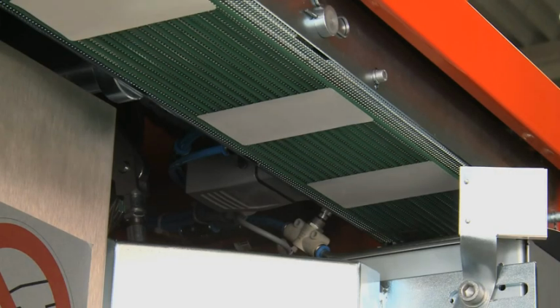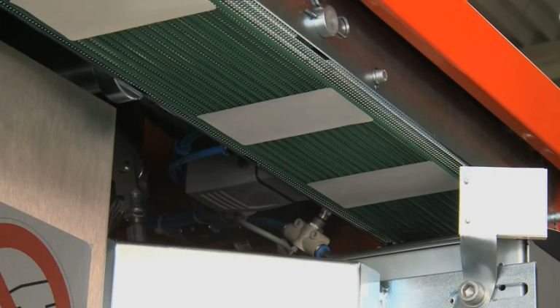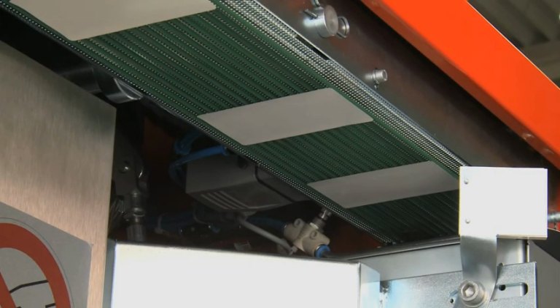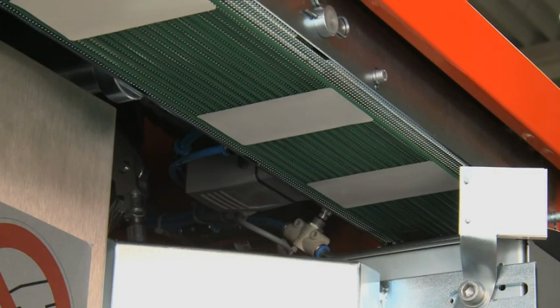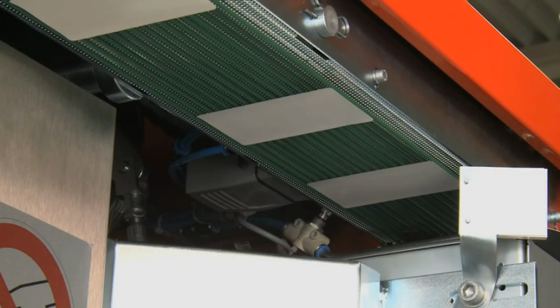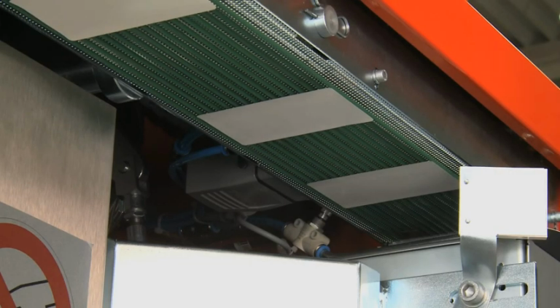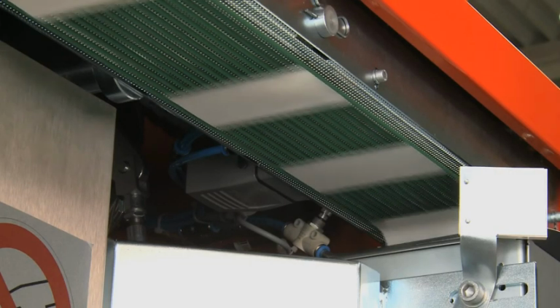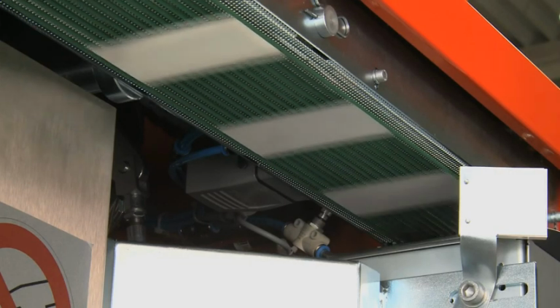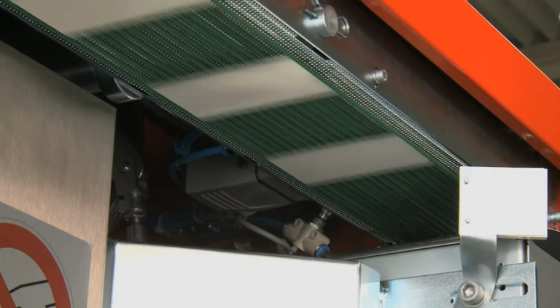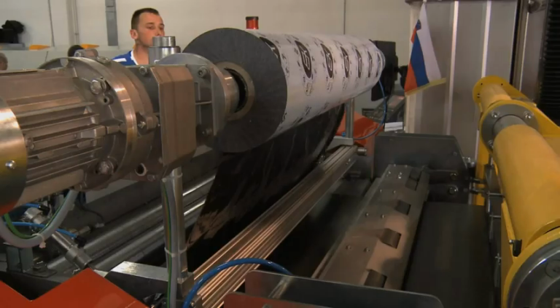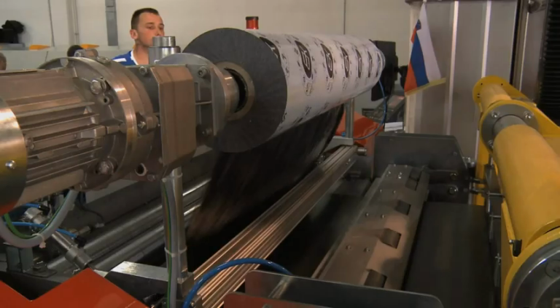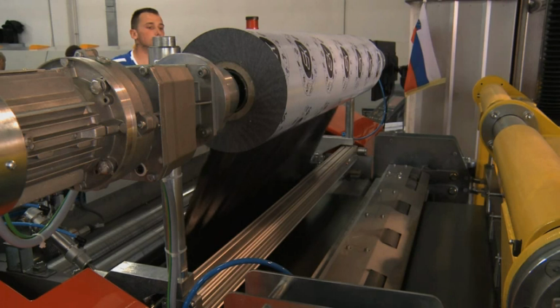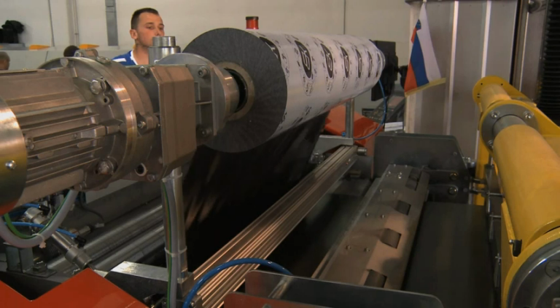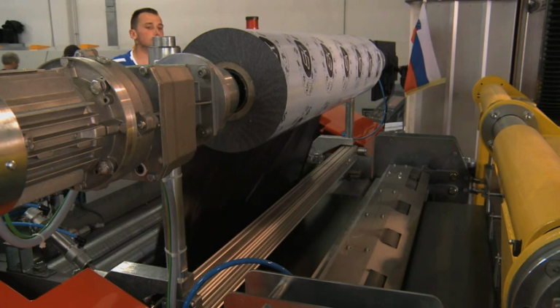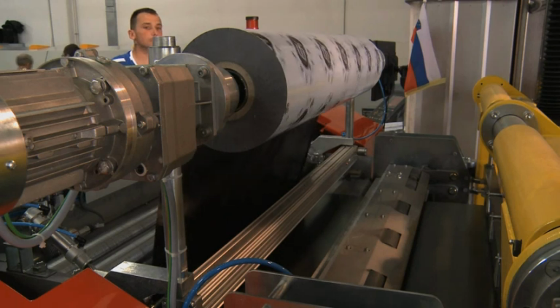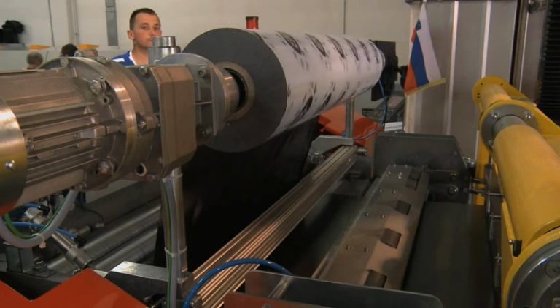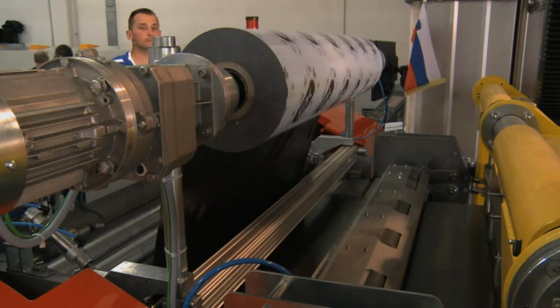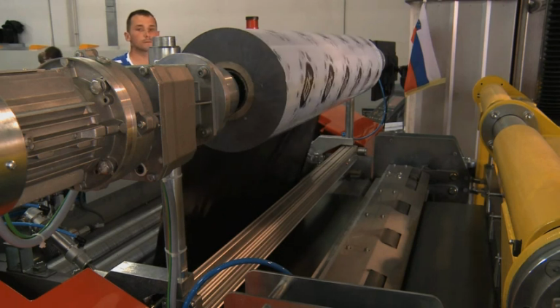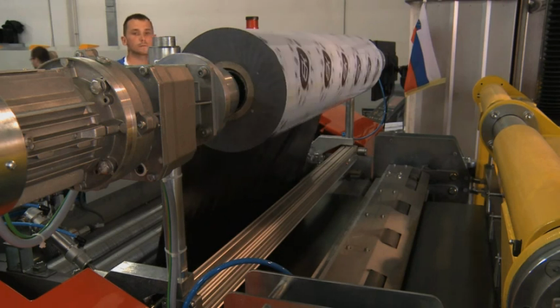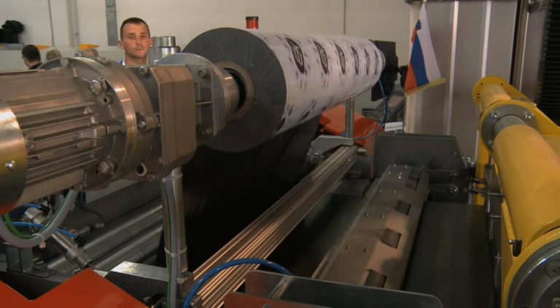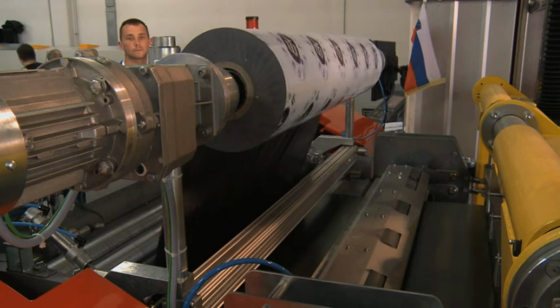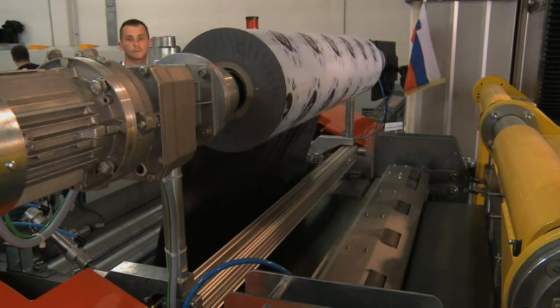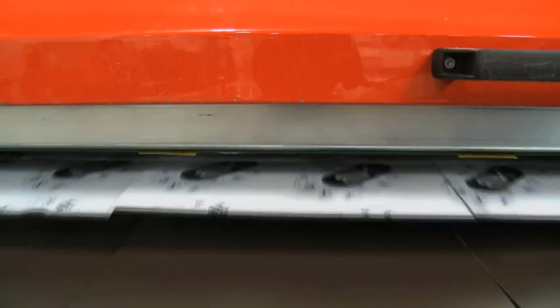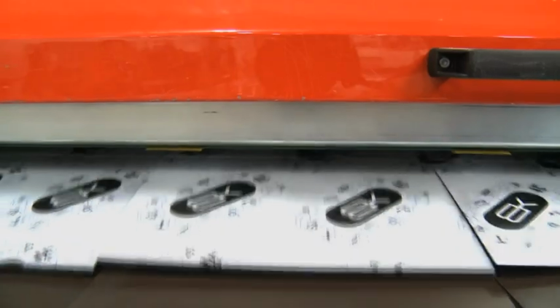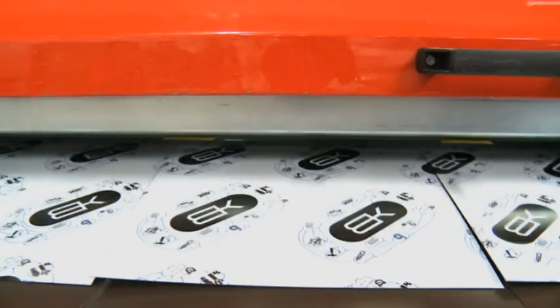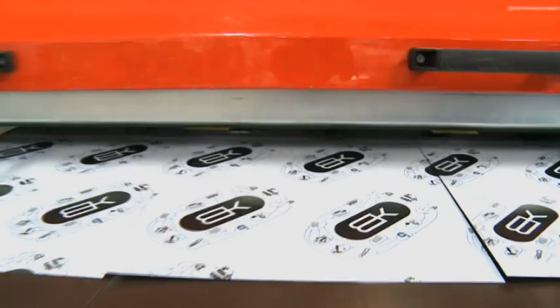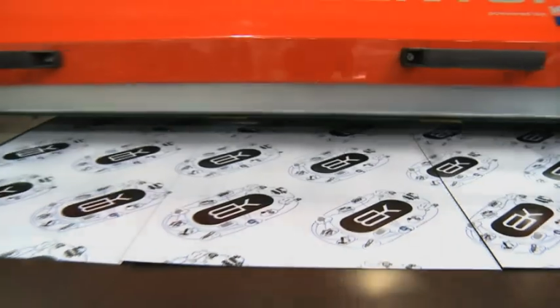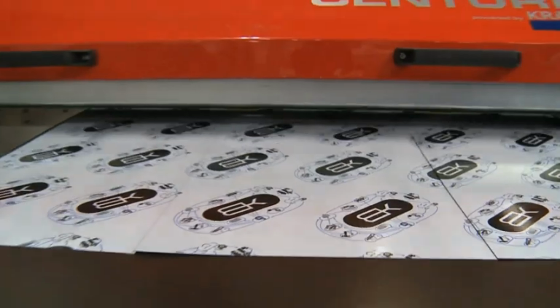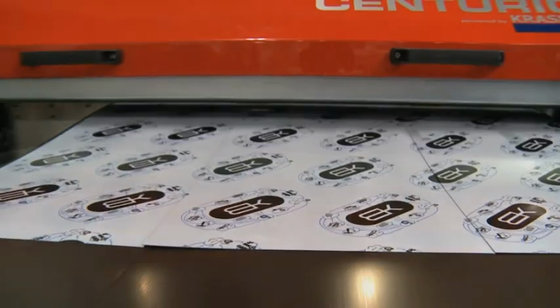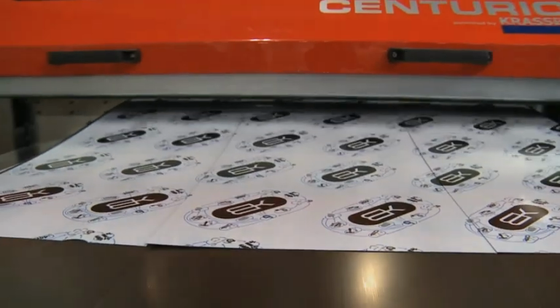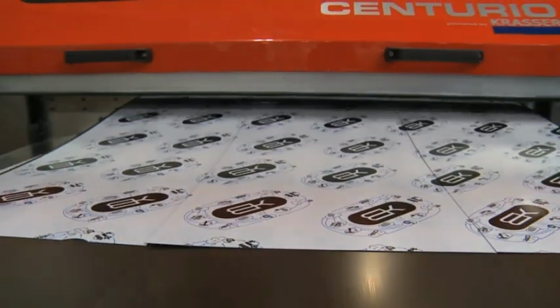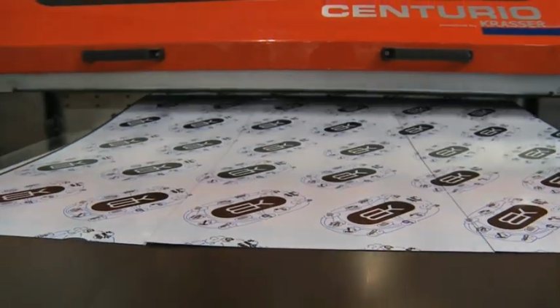An option to label or apply foil during the cutting run, as well as the installation of a rotary cutter, is offered.